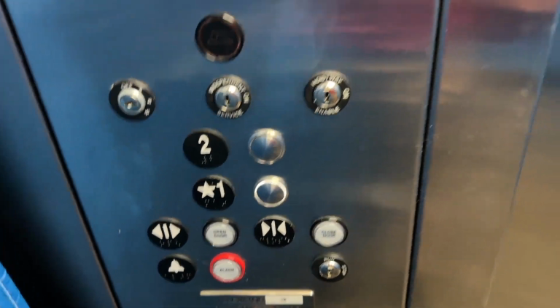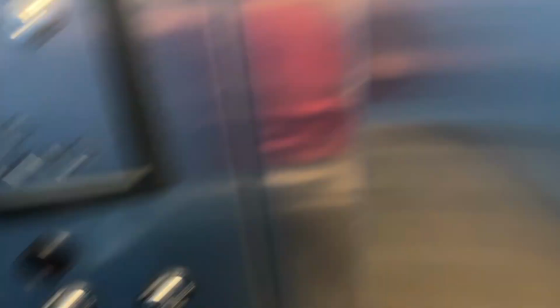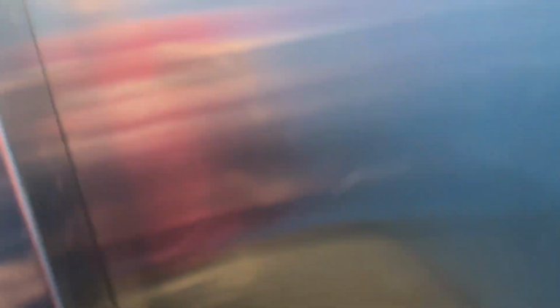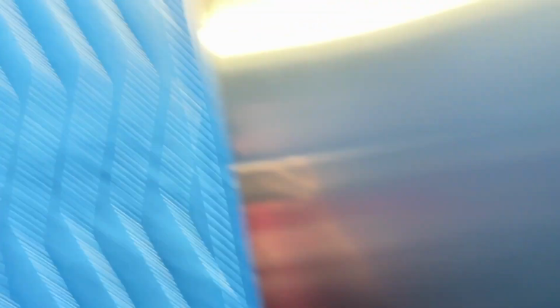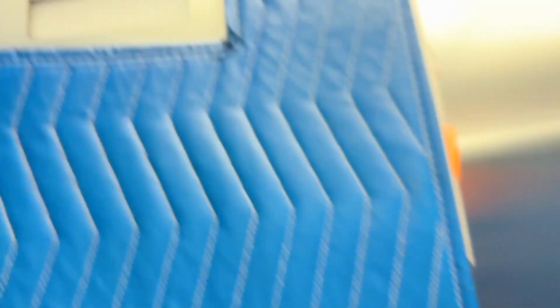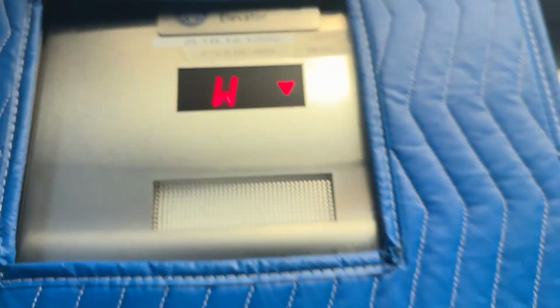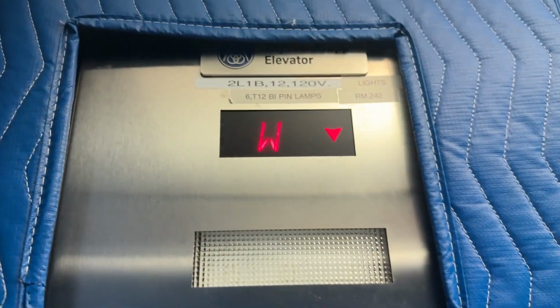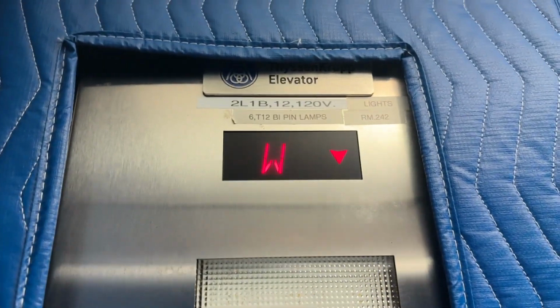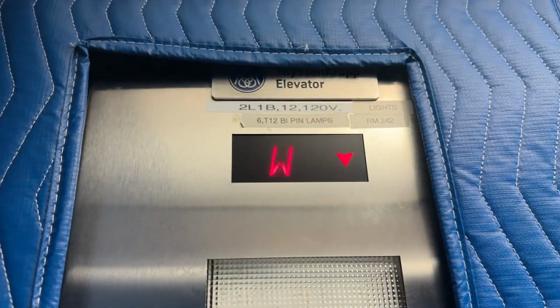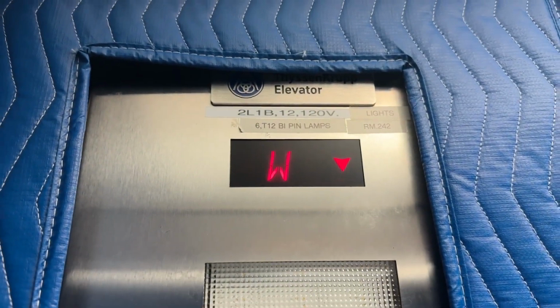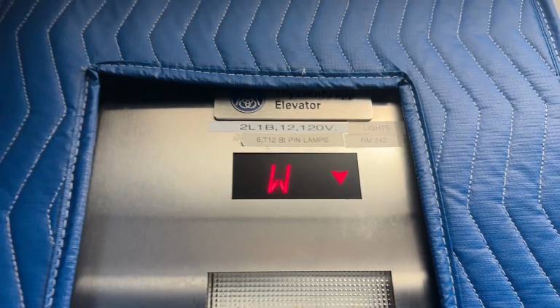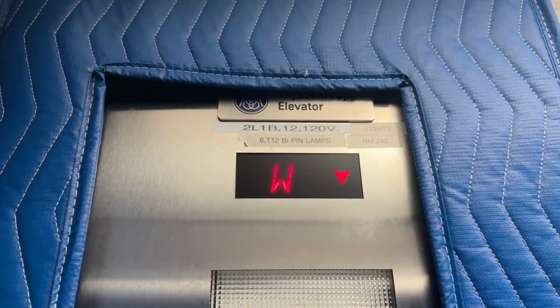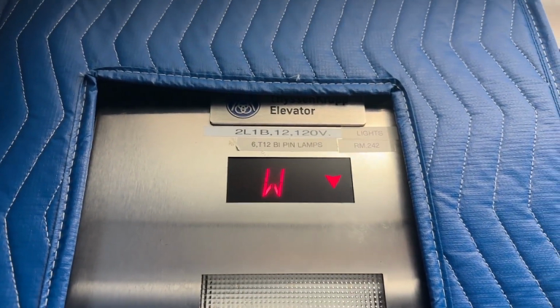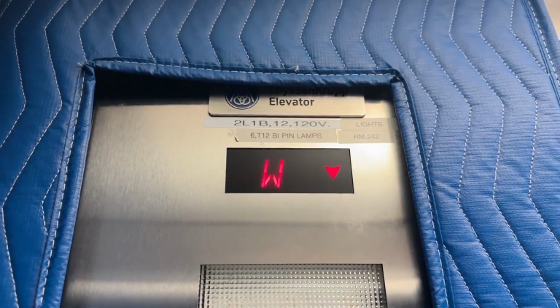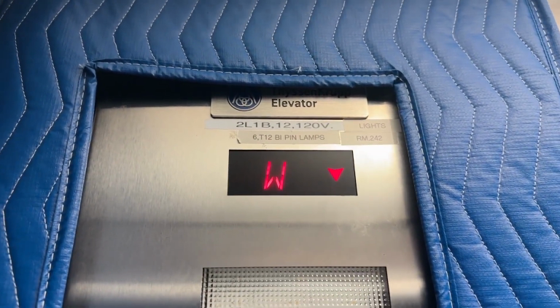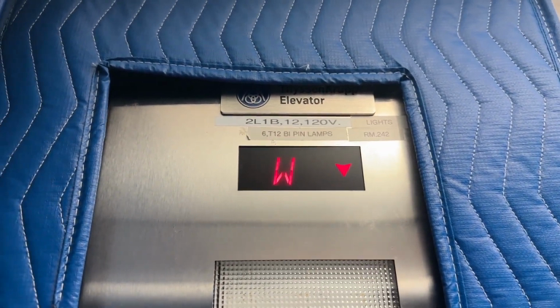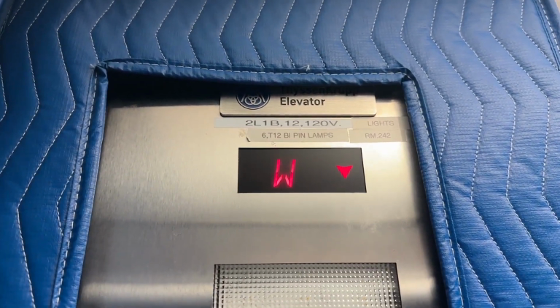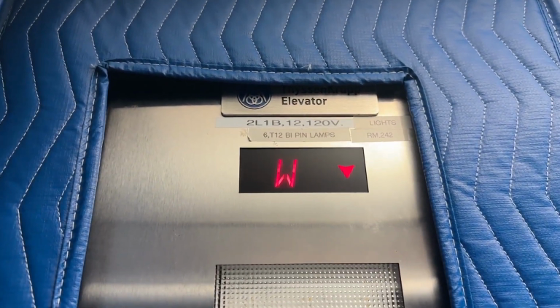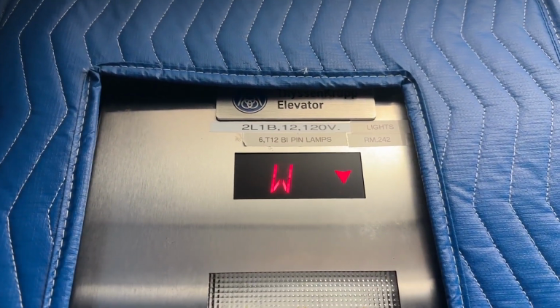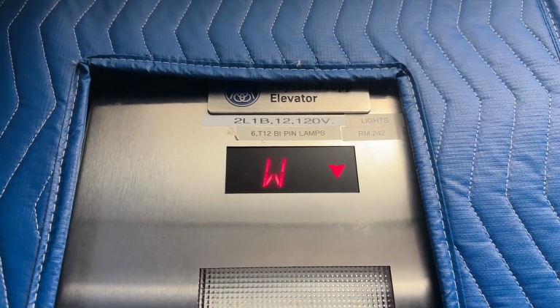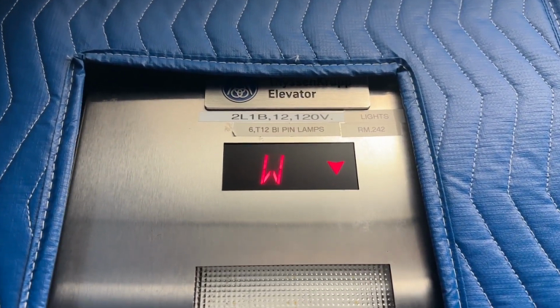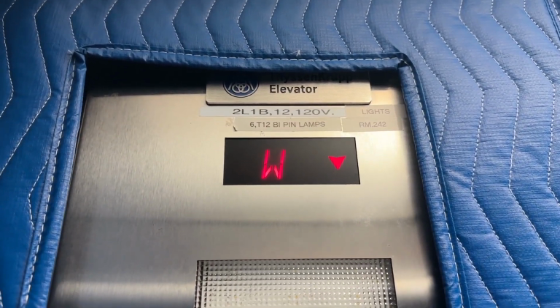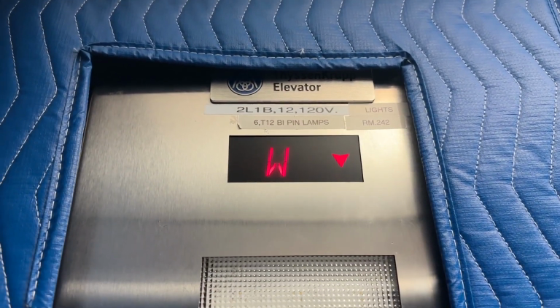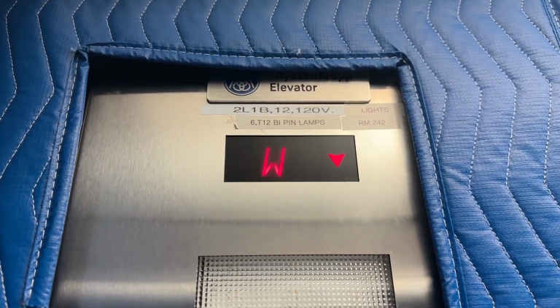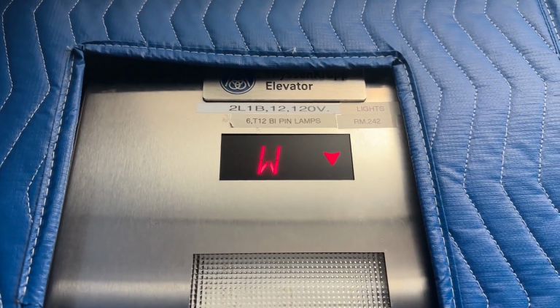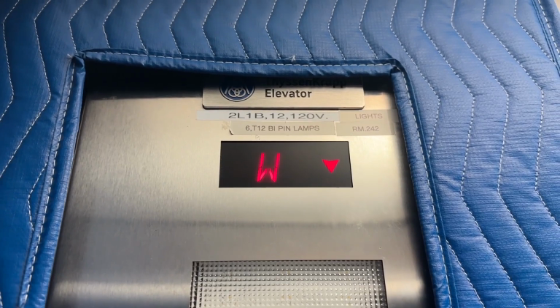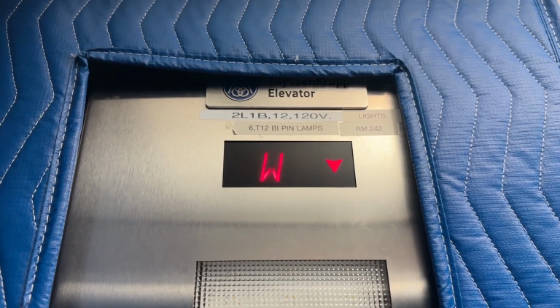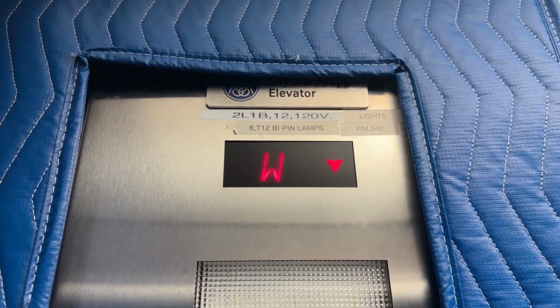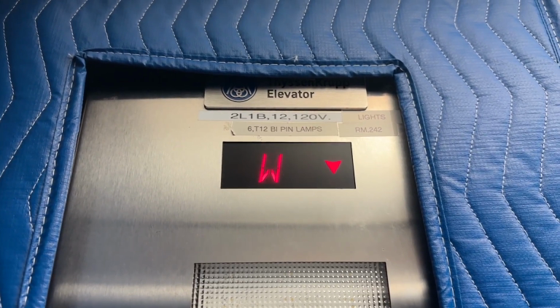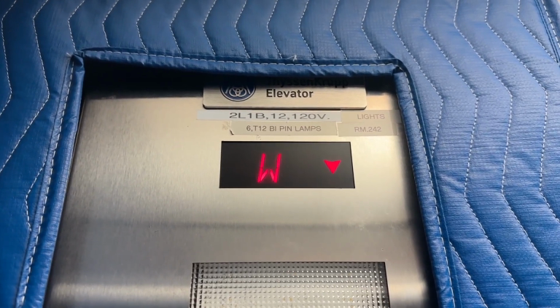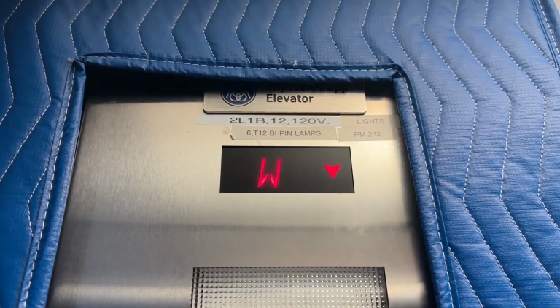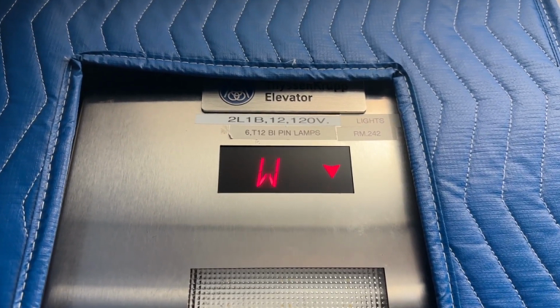This is kind of like the service elevator here at the Recreation Wellness Complex at the University of Central Florida in Orlando, Florida.